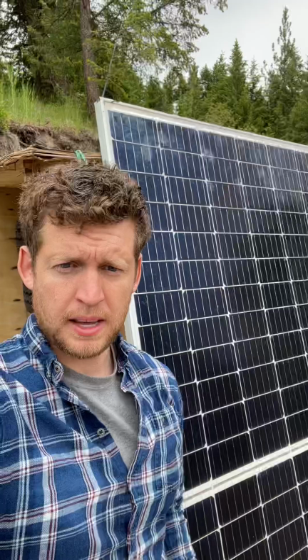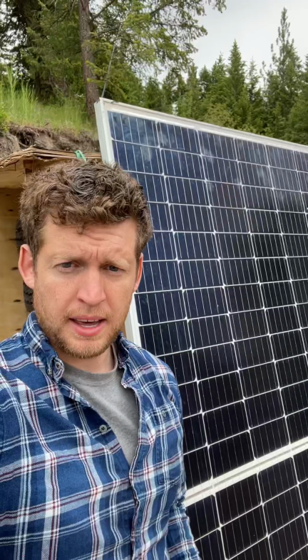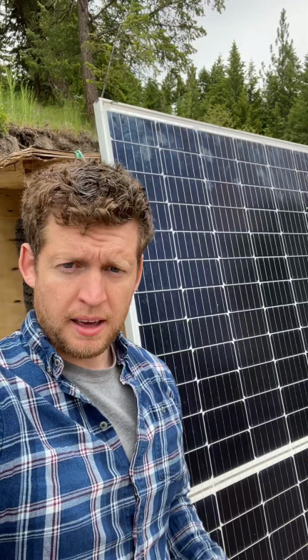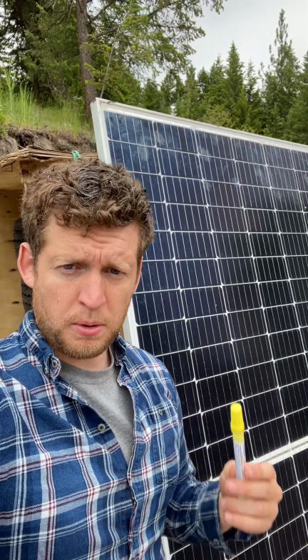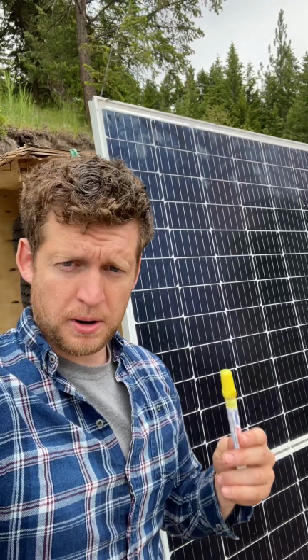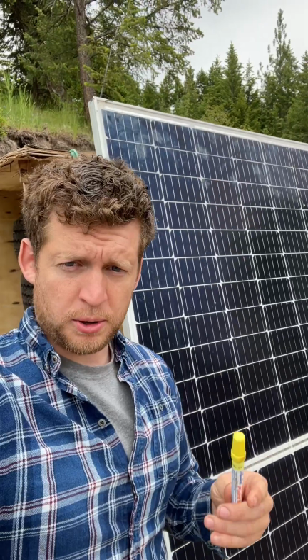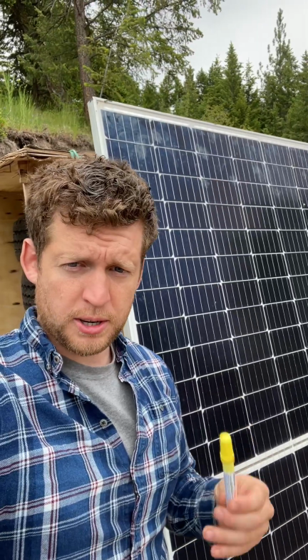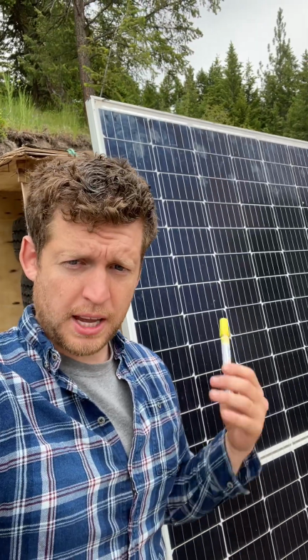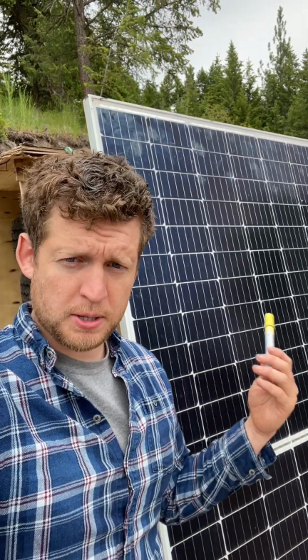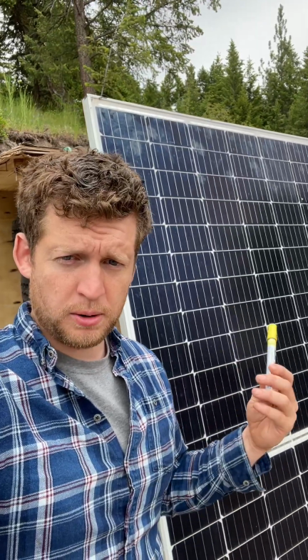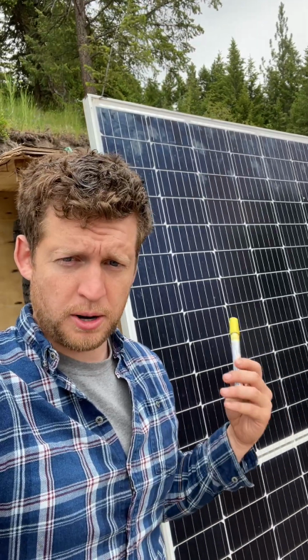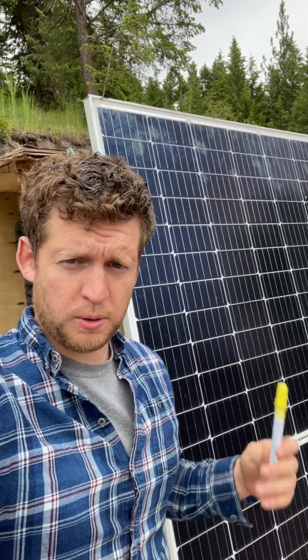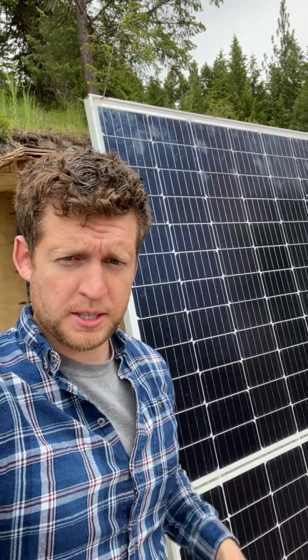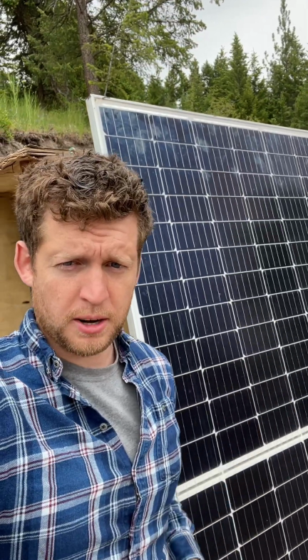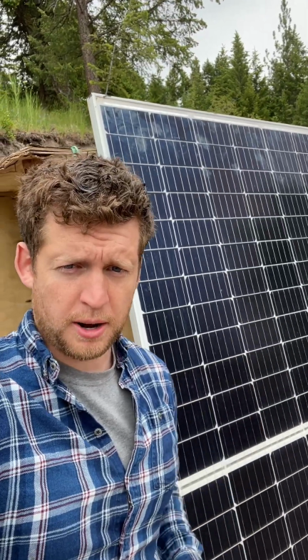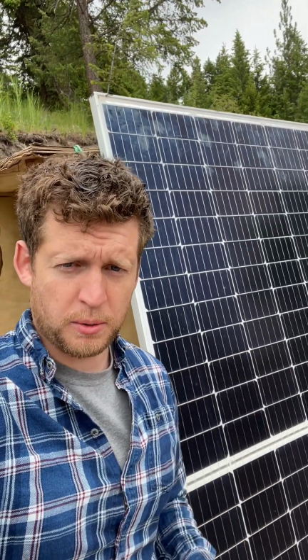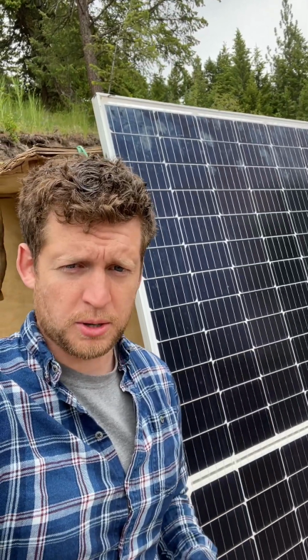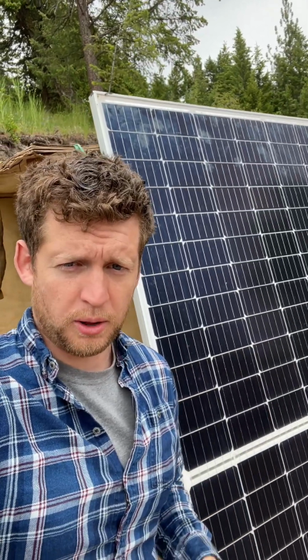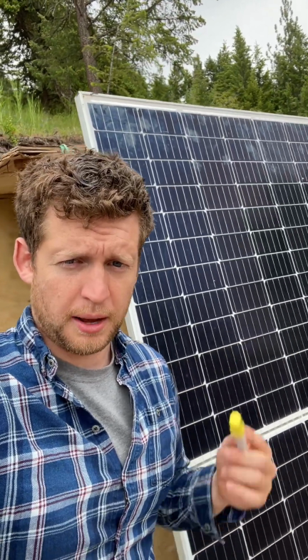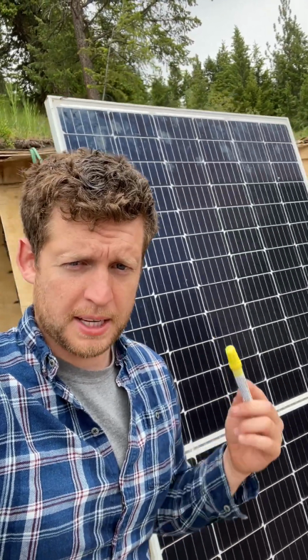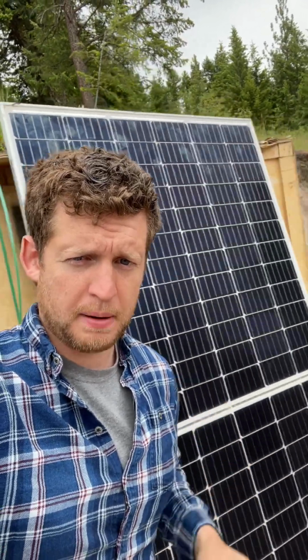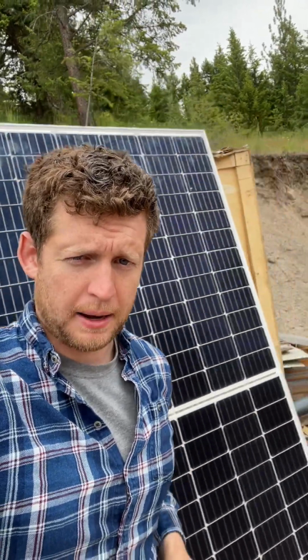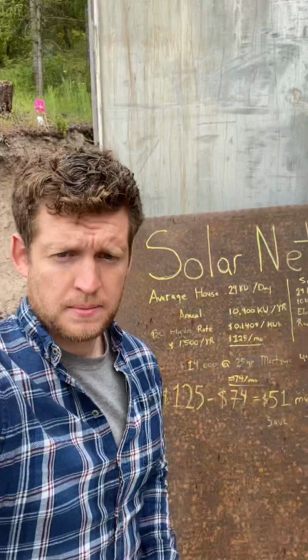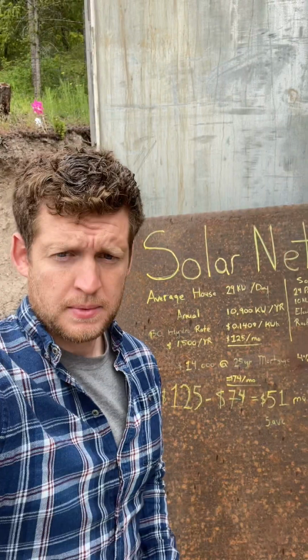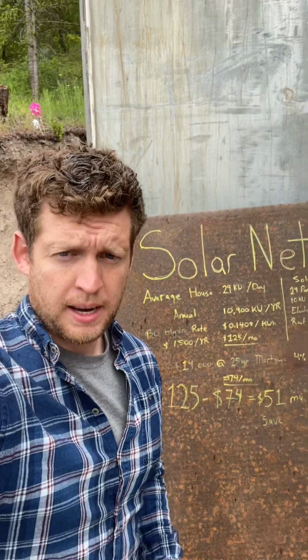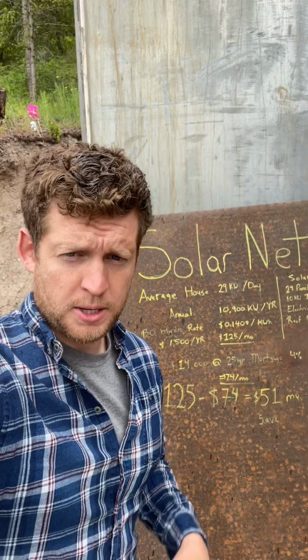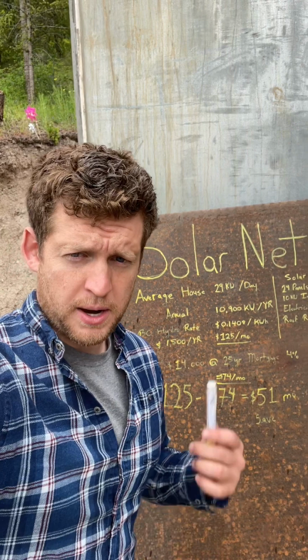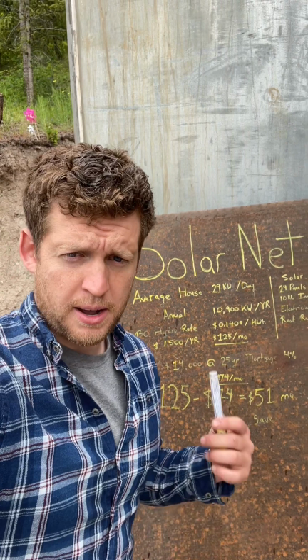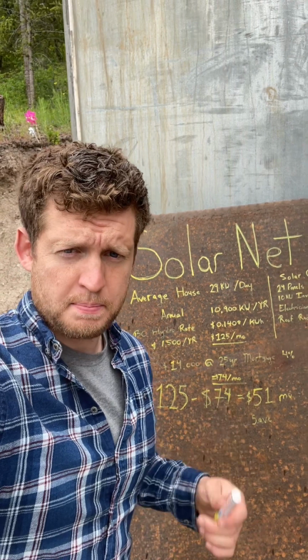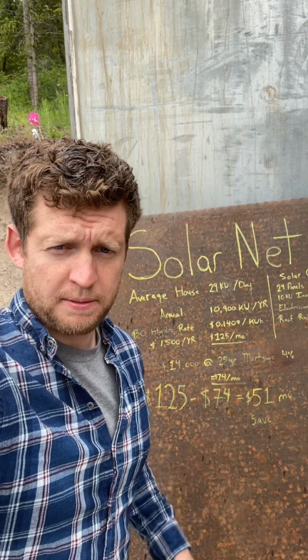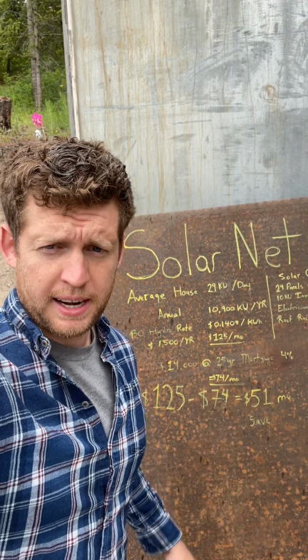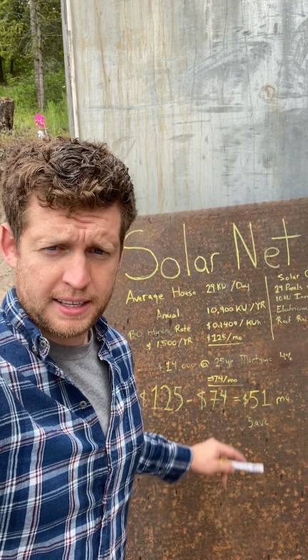If you own a house, there is absolutely no reason to not go with solar. Let me explain. Here's a quick cost-benefit analysis.